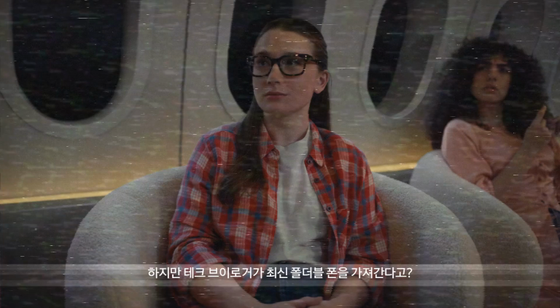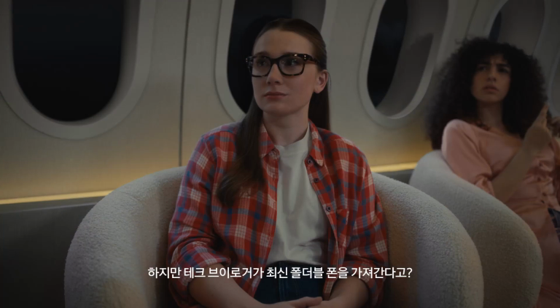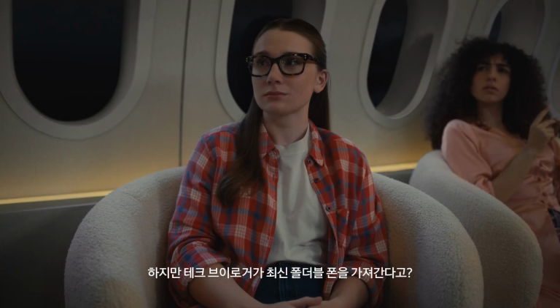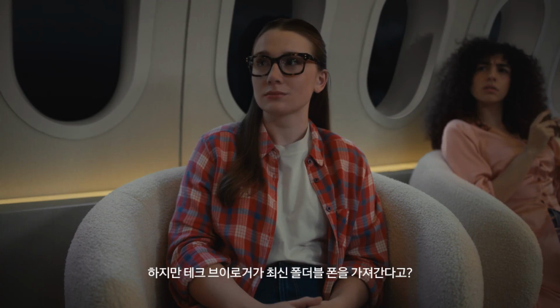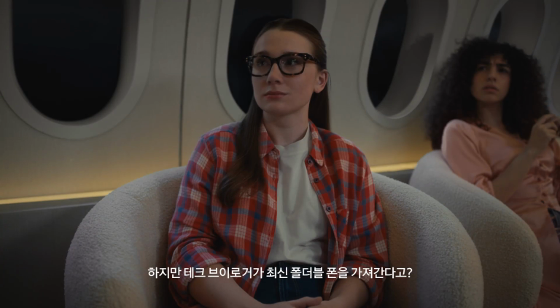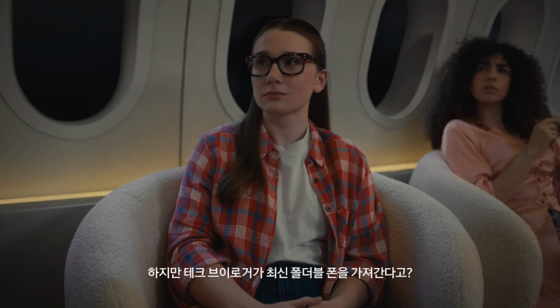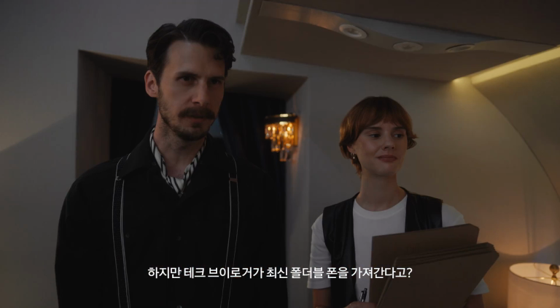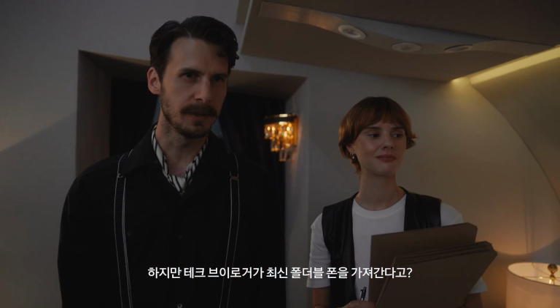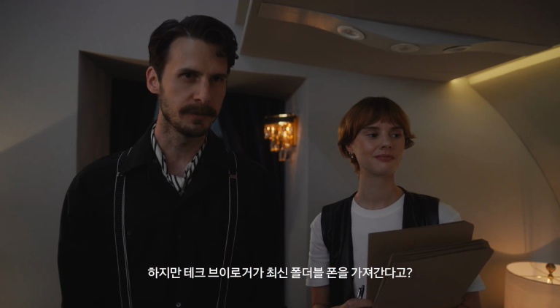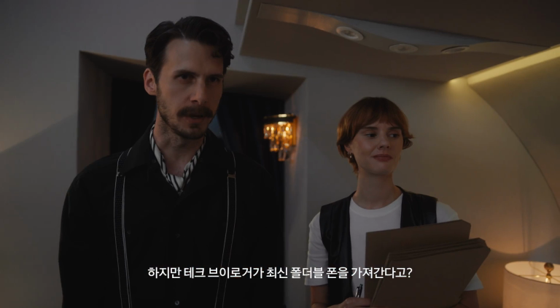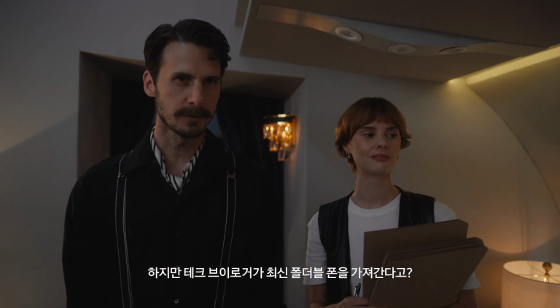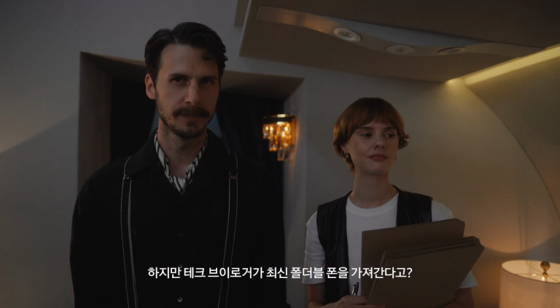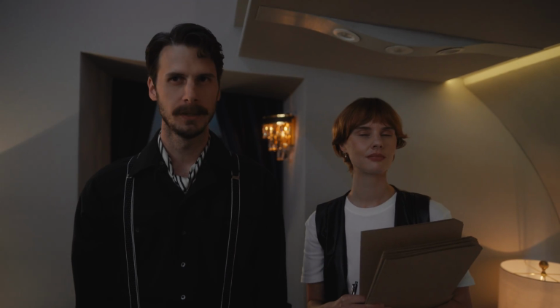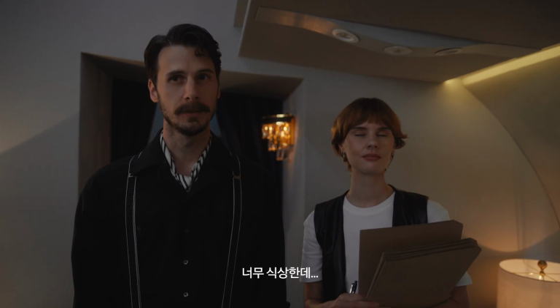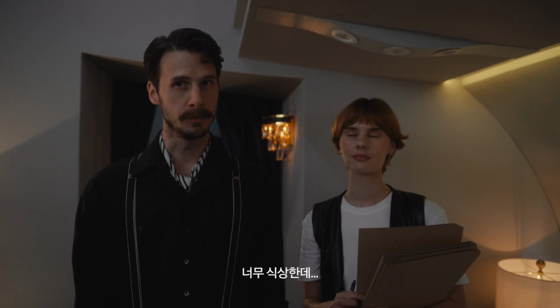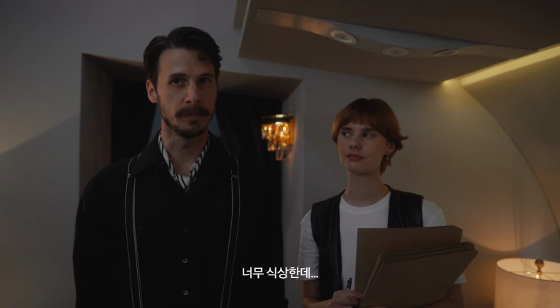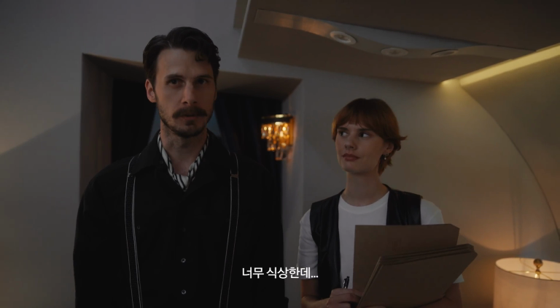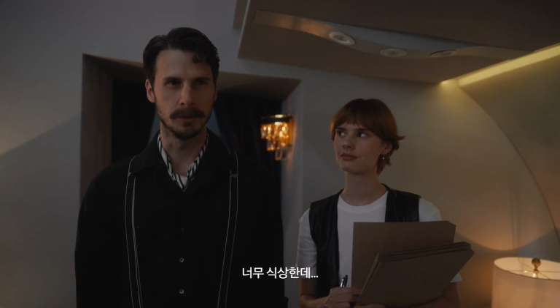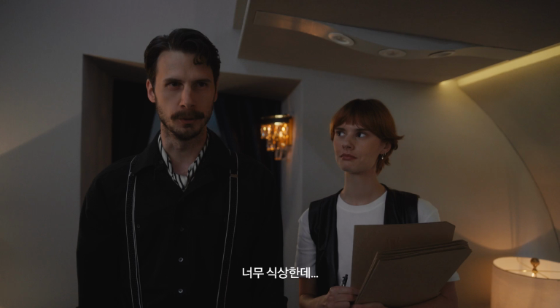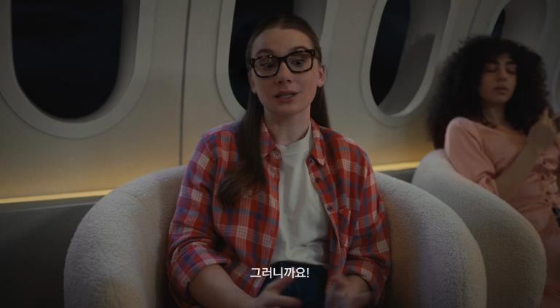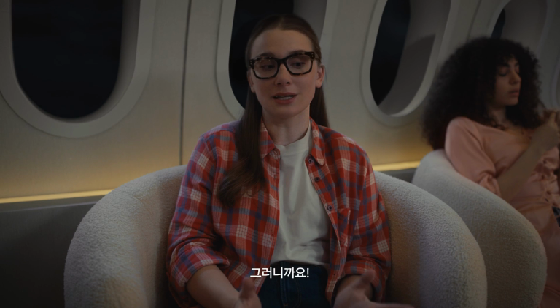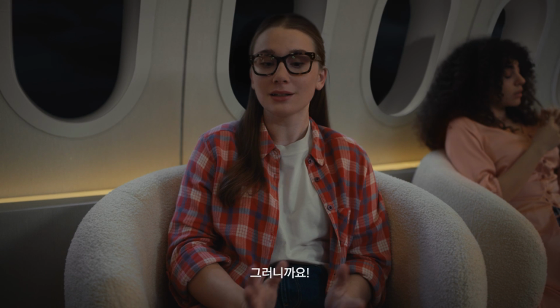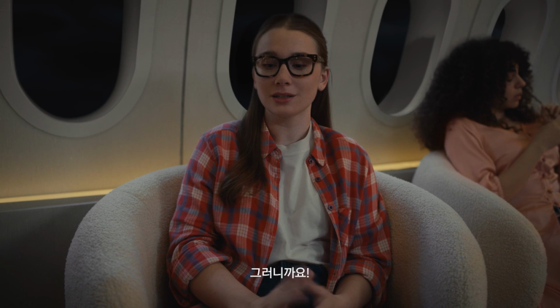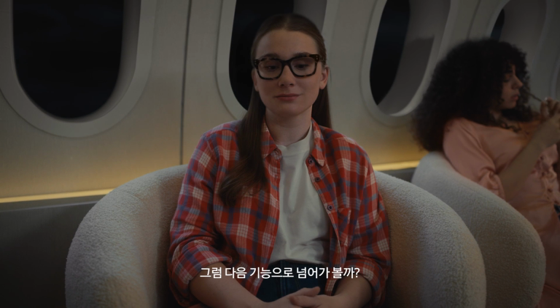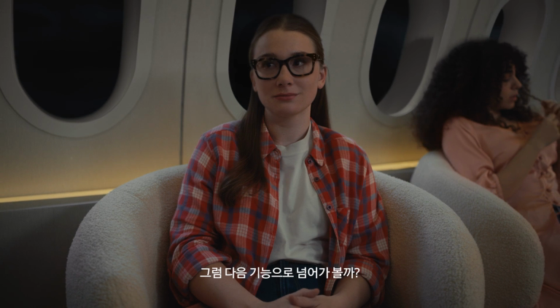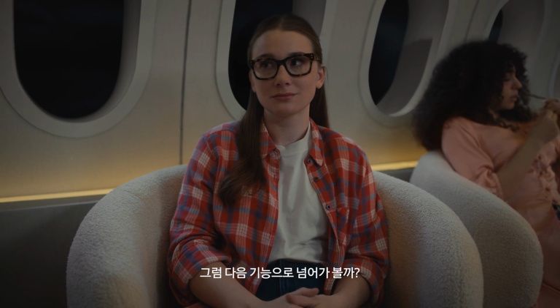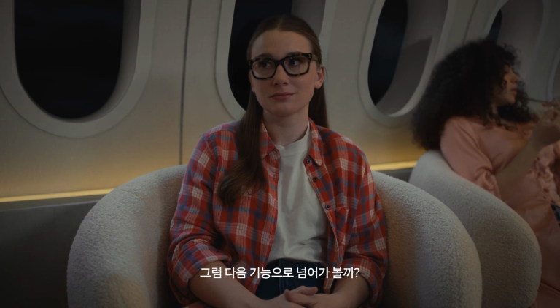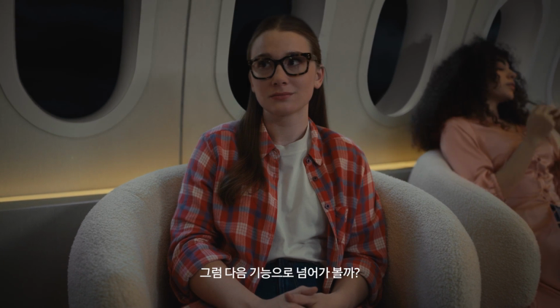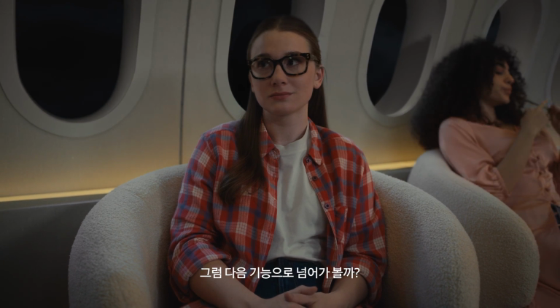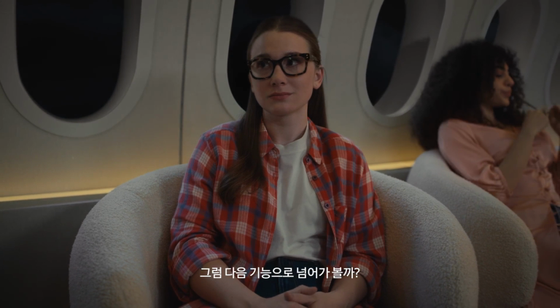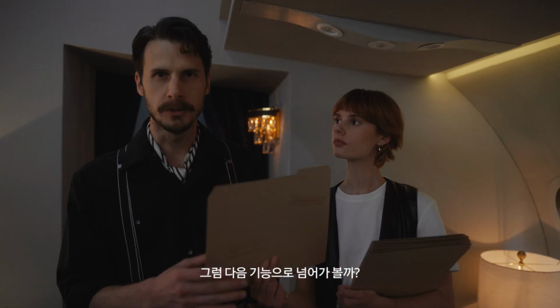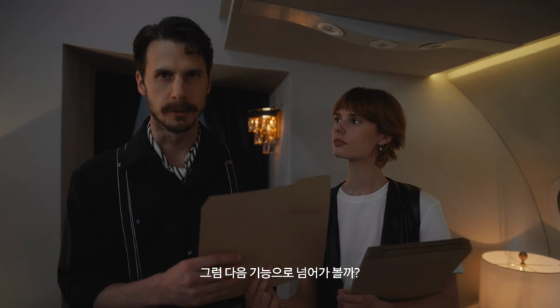But the tech vlogger taking the tech device seems a bit on the nose. Exactly. So I moved on to the next feature.